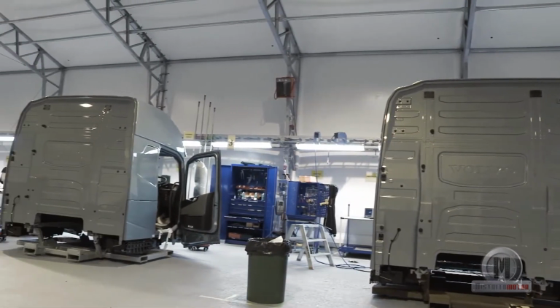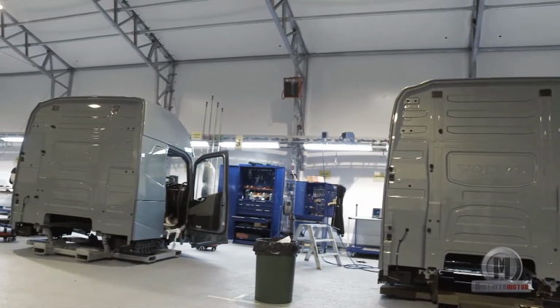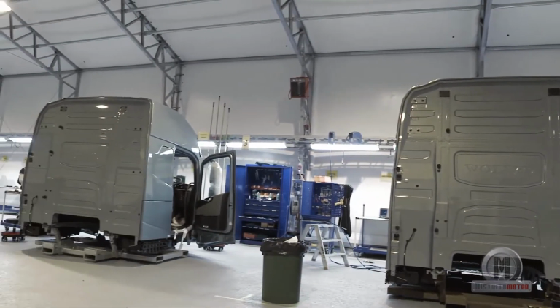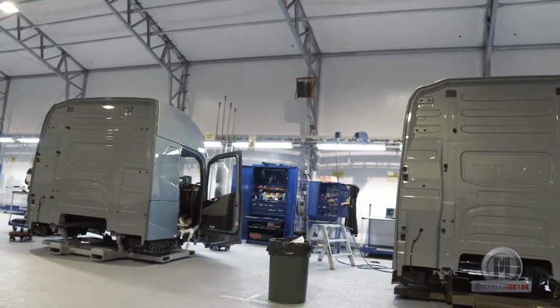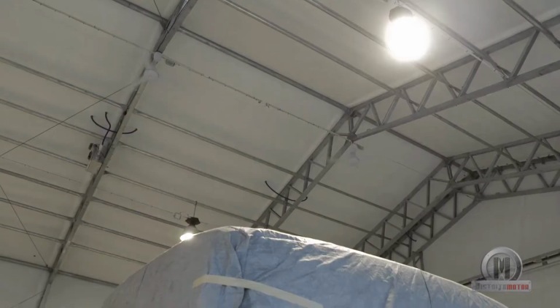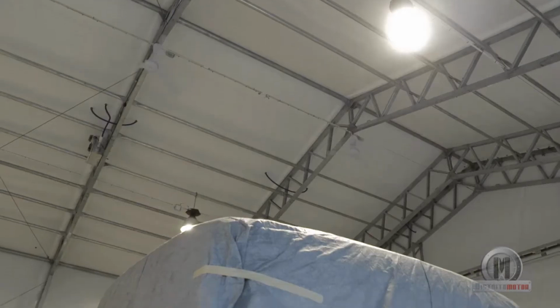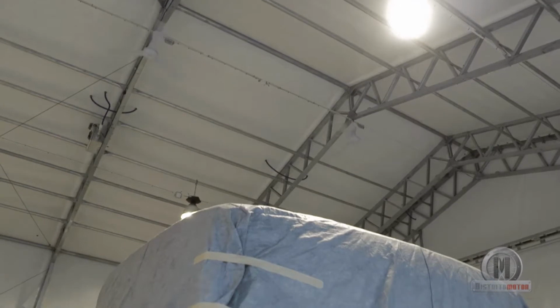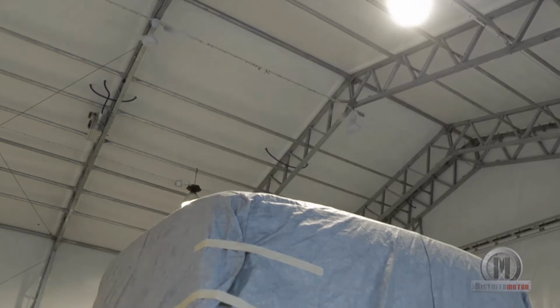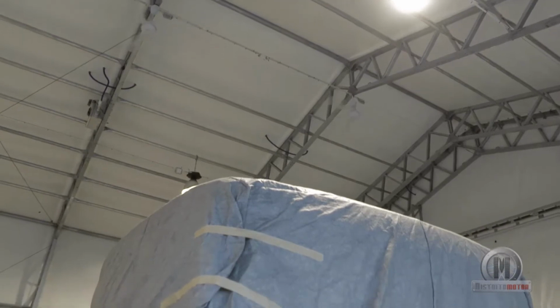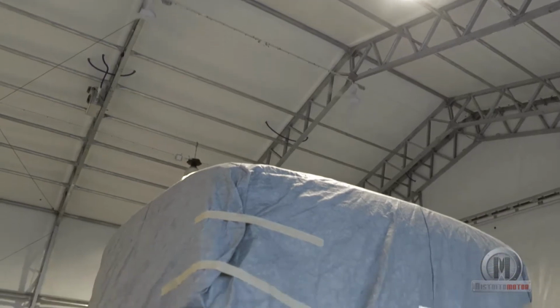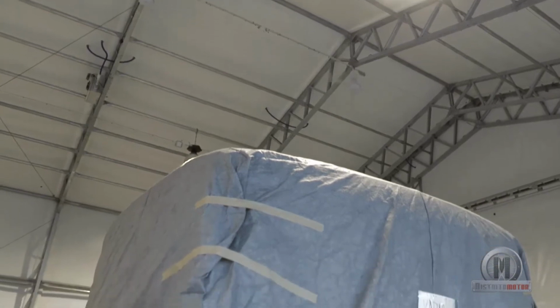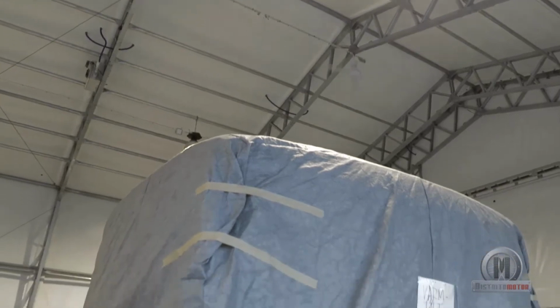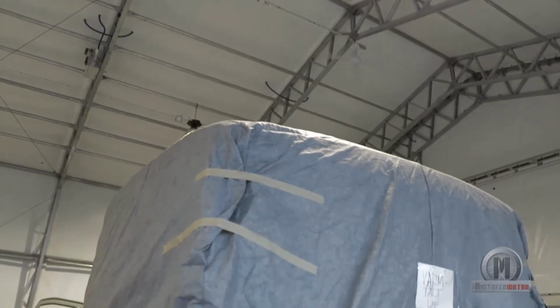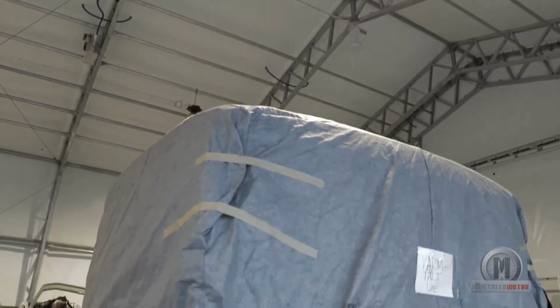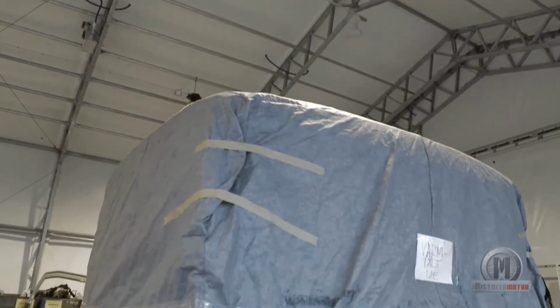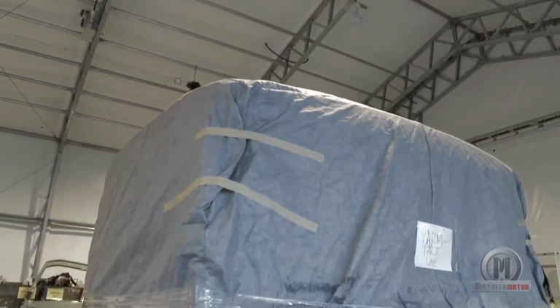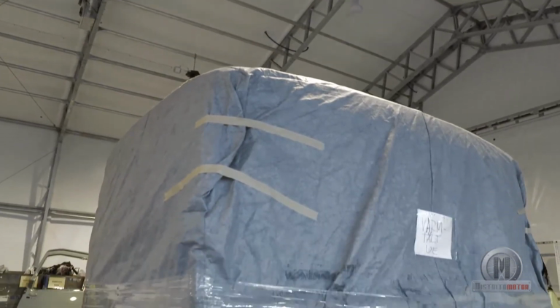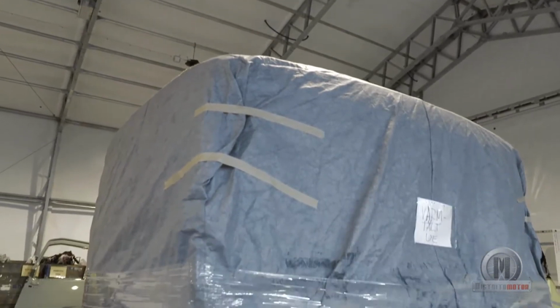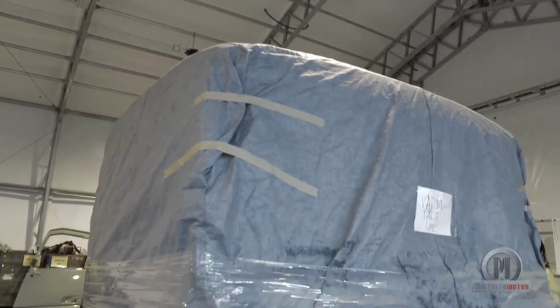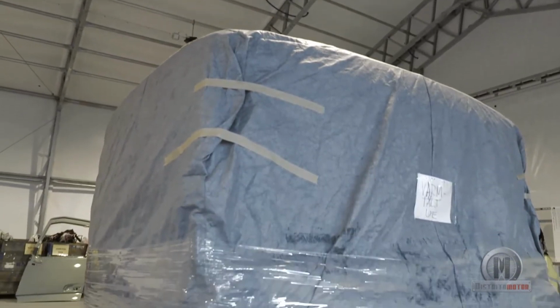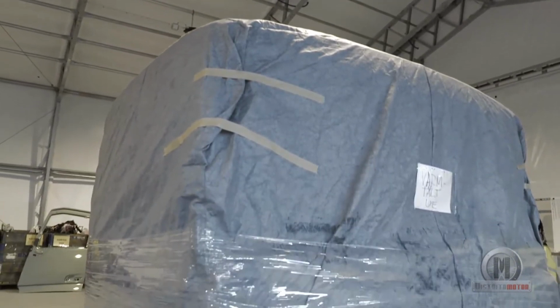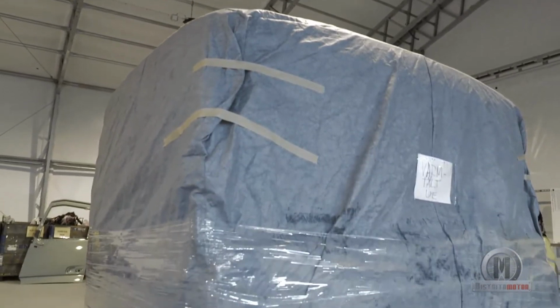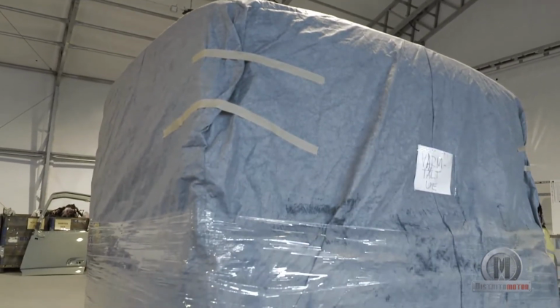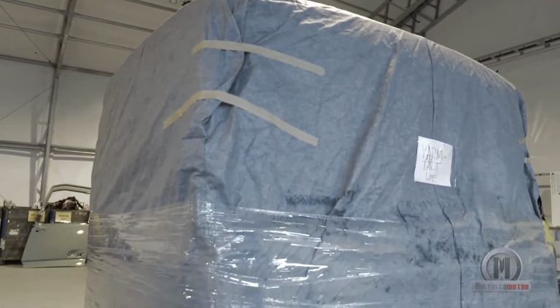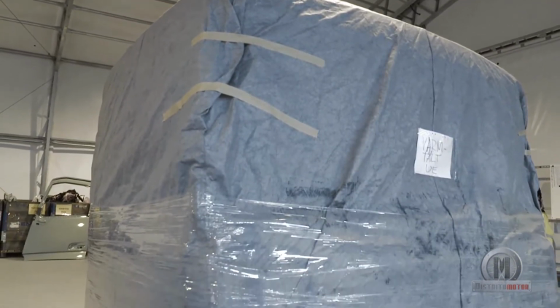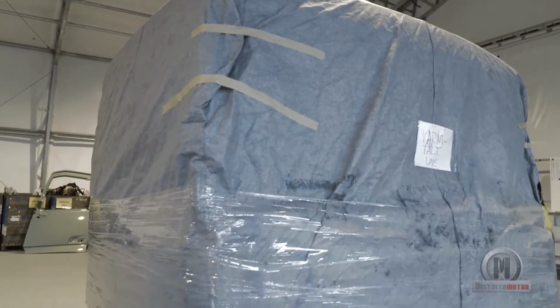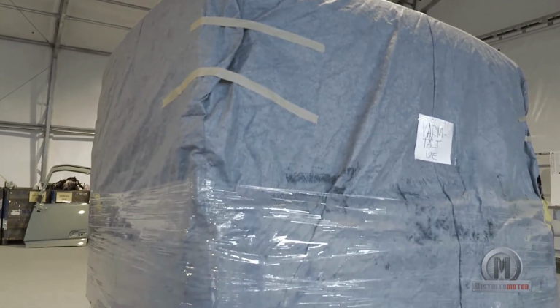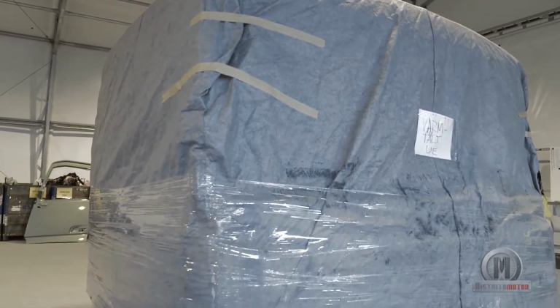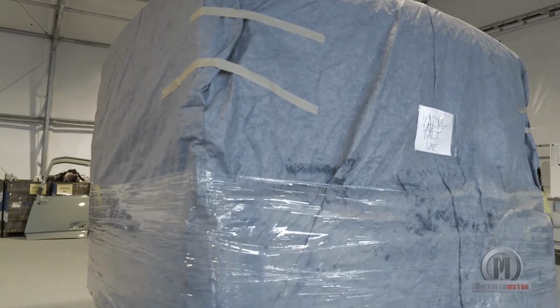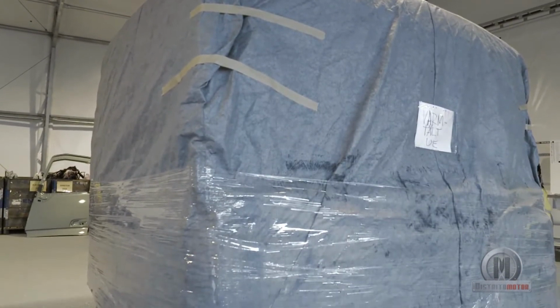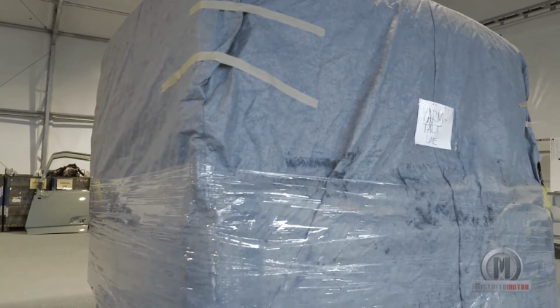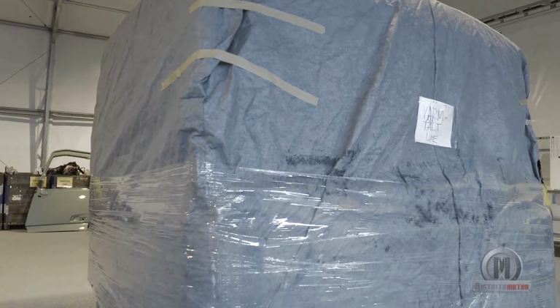The cab will now be transported to the chassis plant for completion. But first, let's make a stopover at the engine plant.